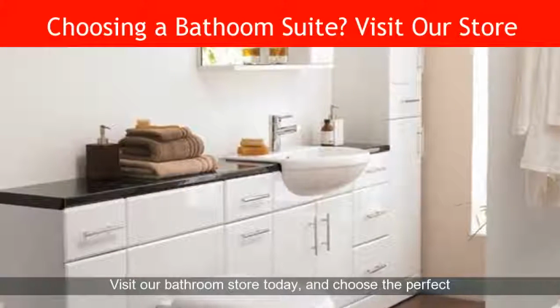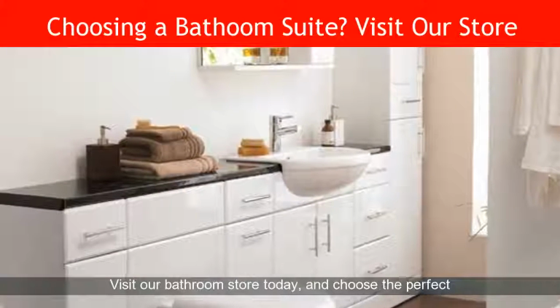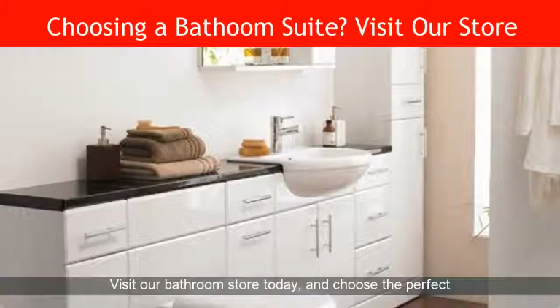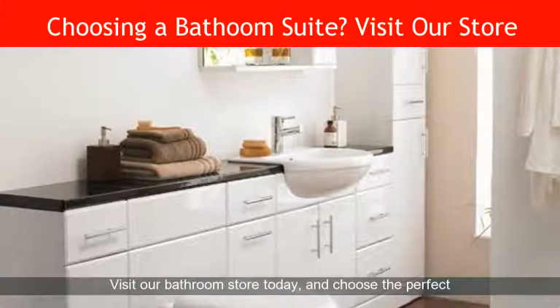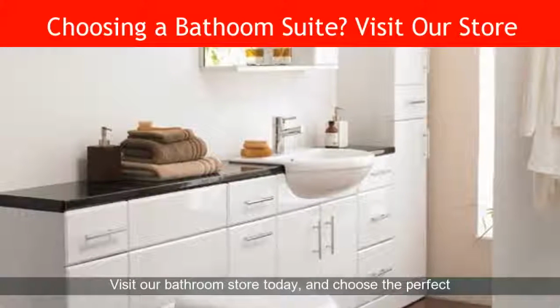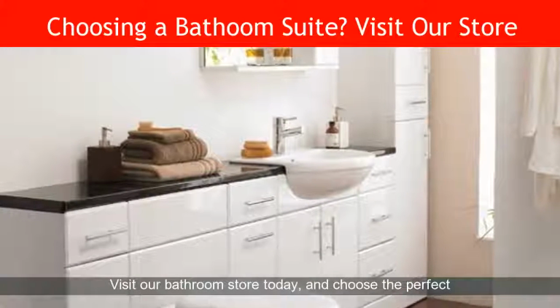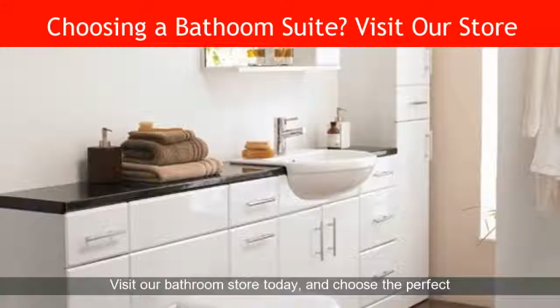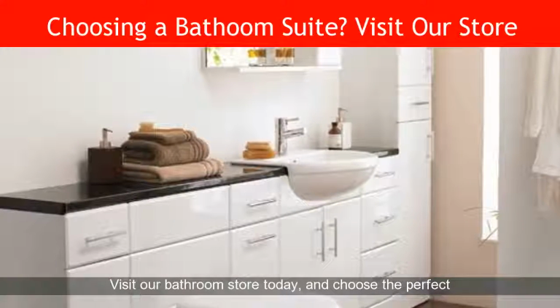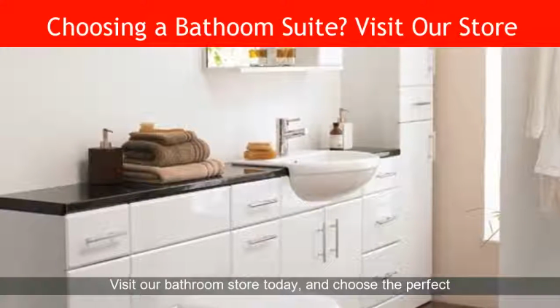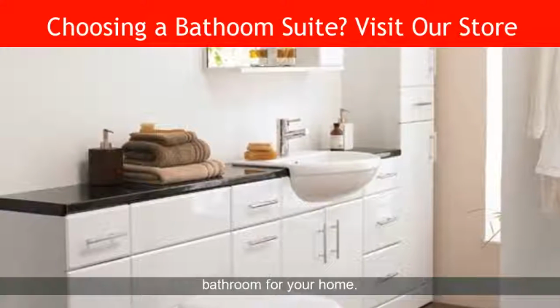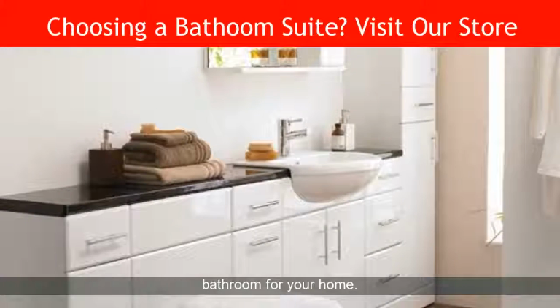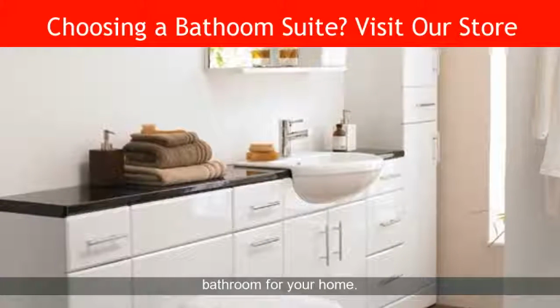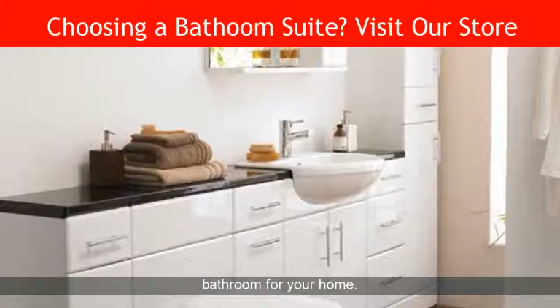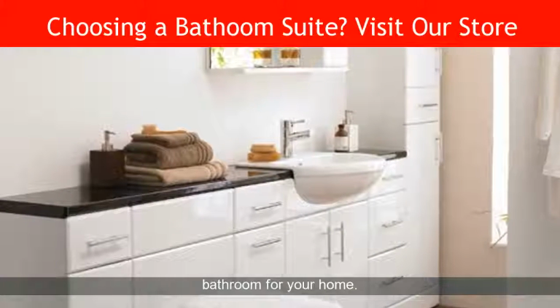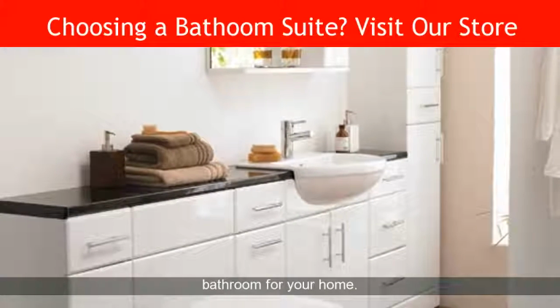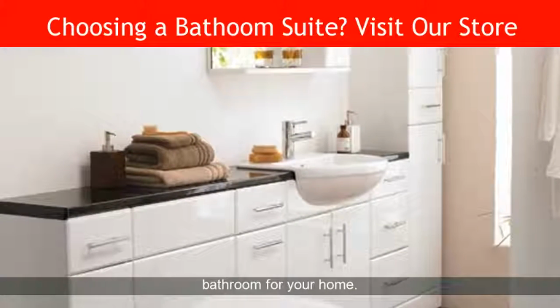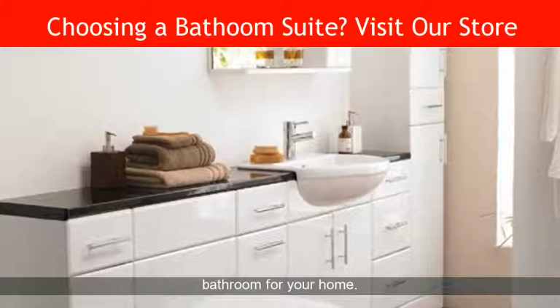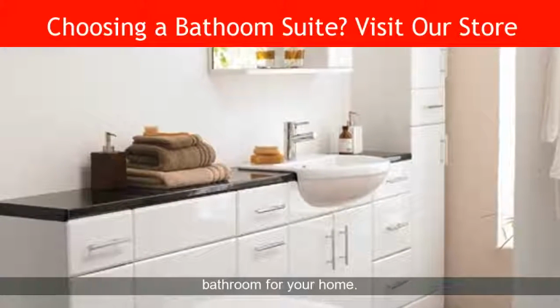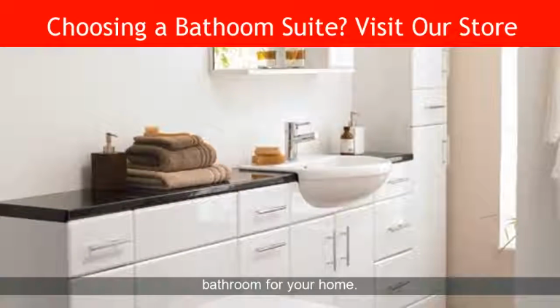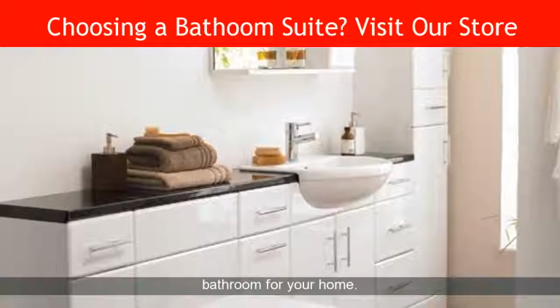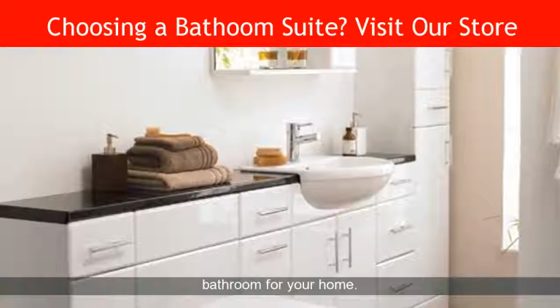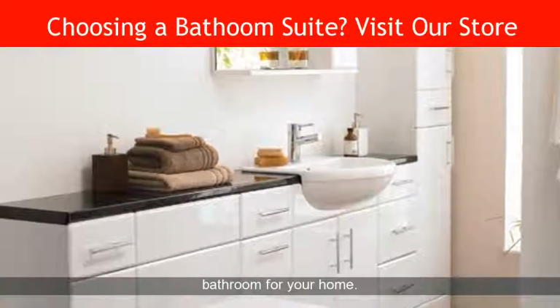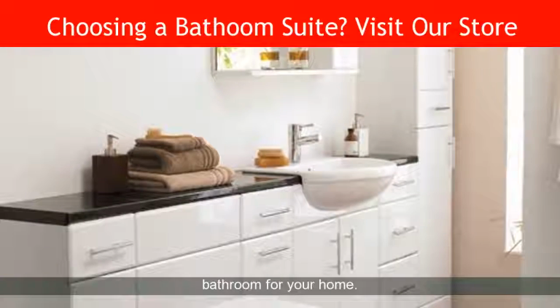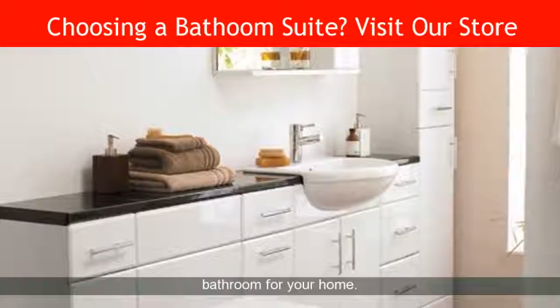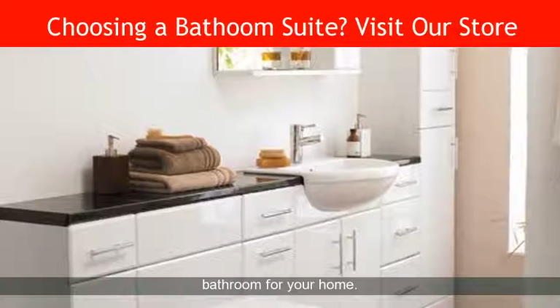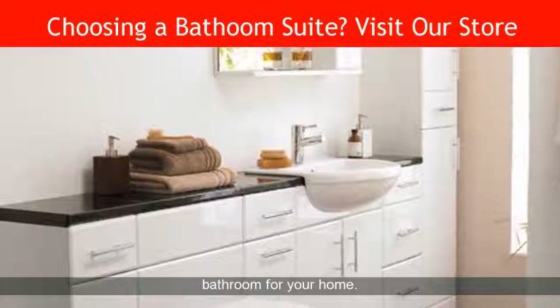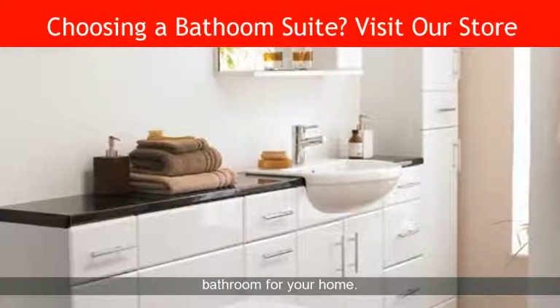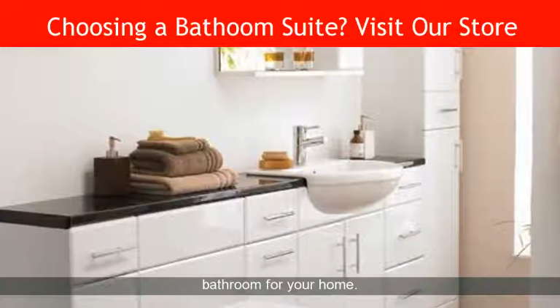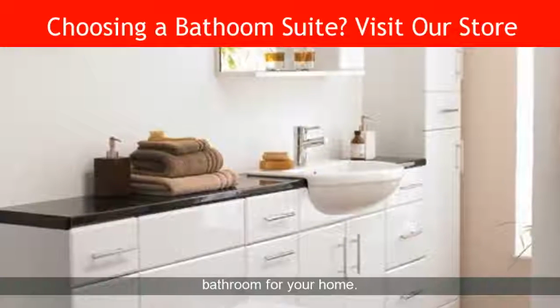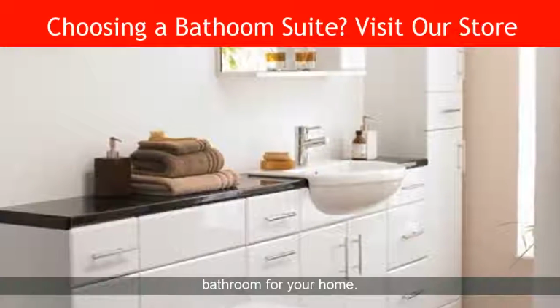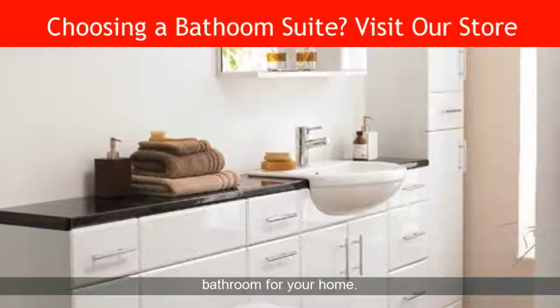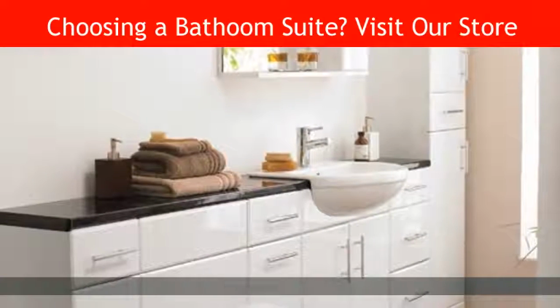Visit our bathroom store today, and choose the perfect bathroom for your home.